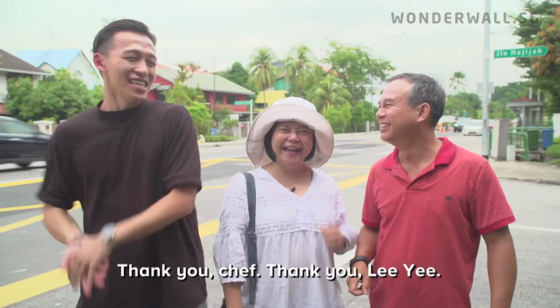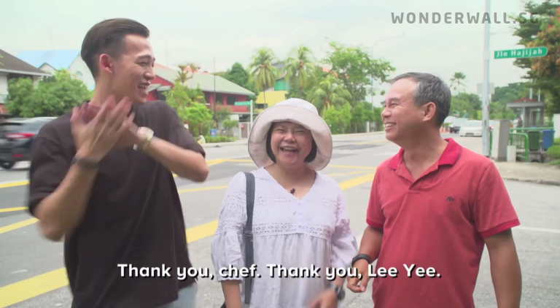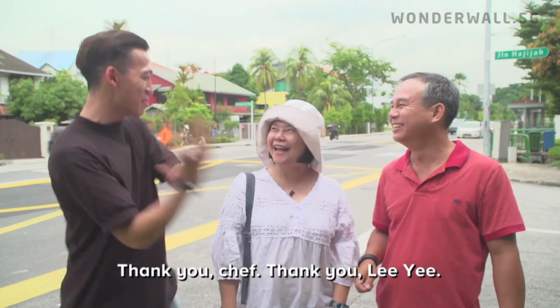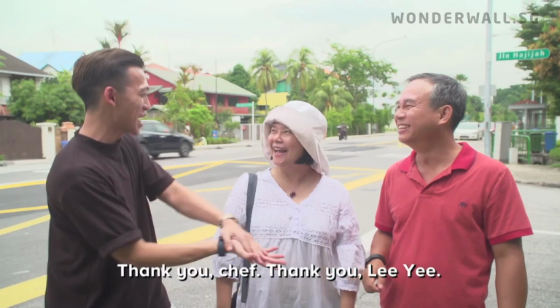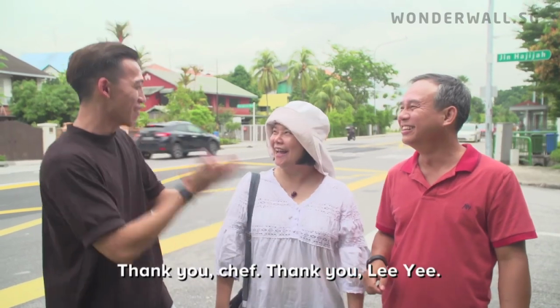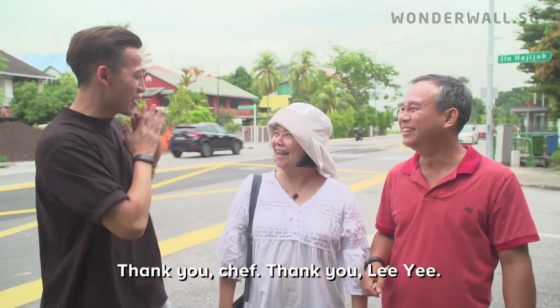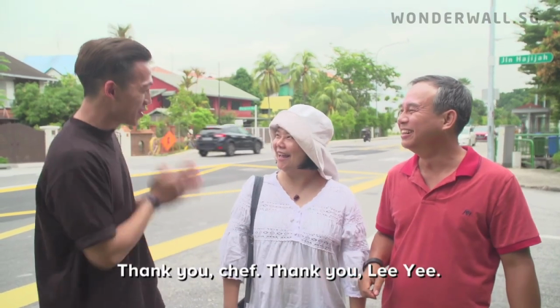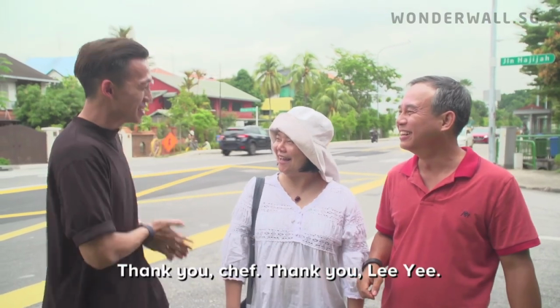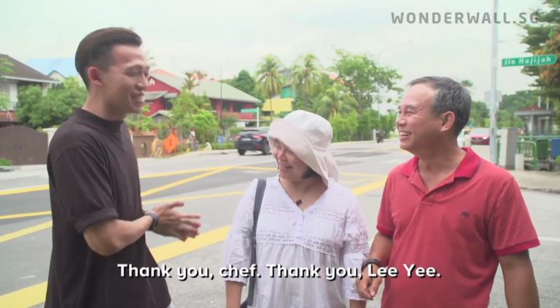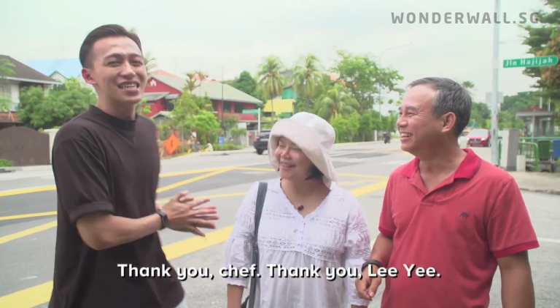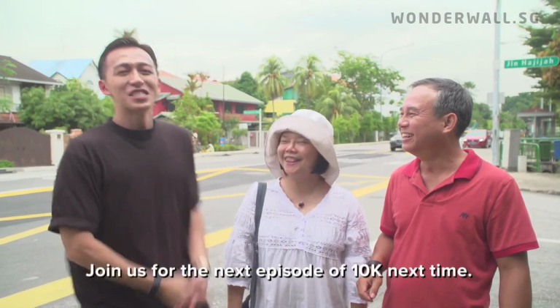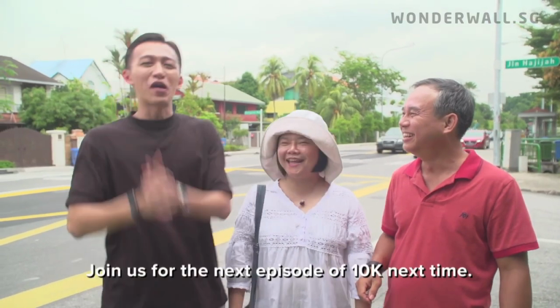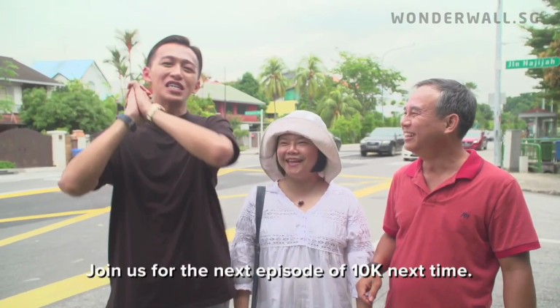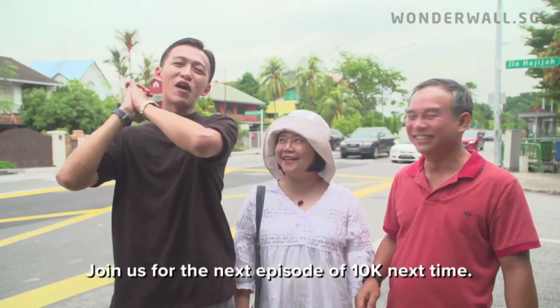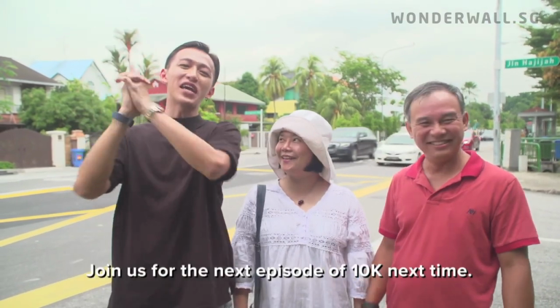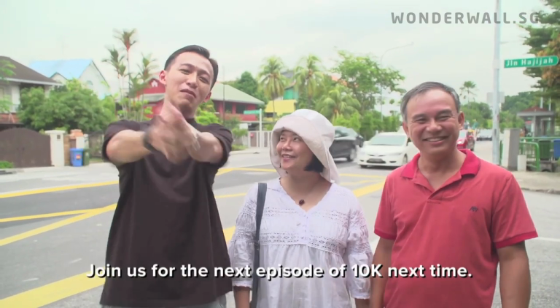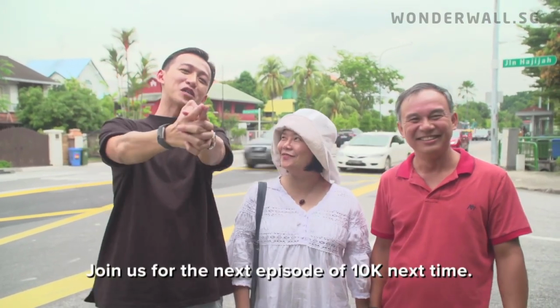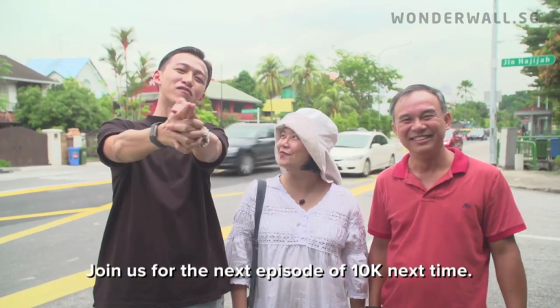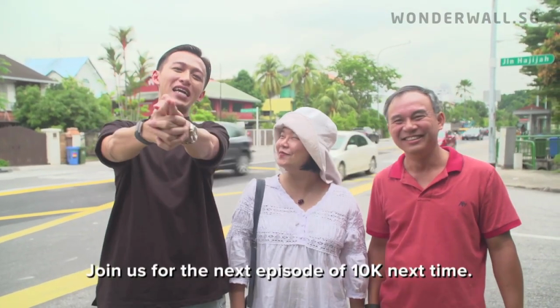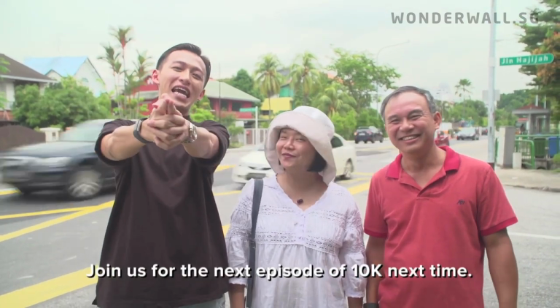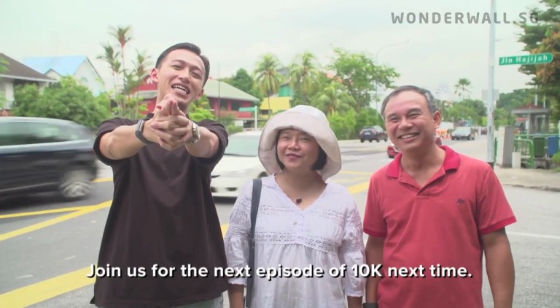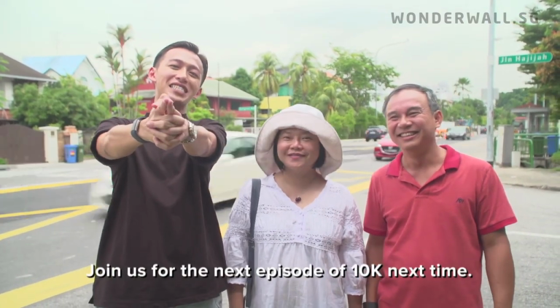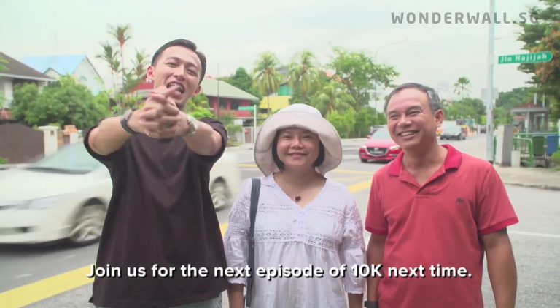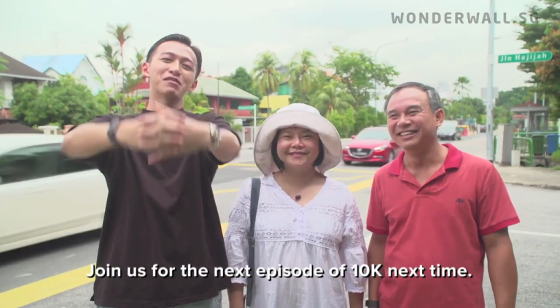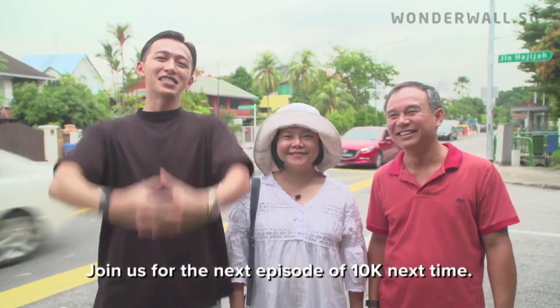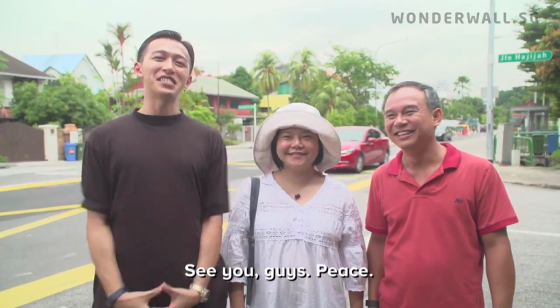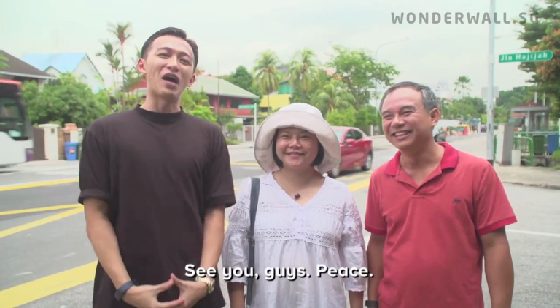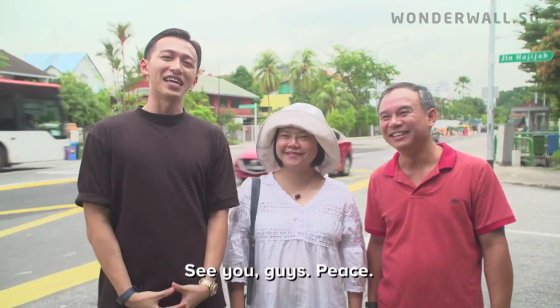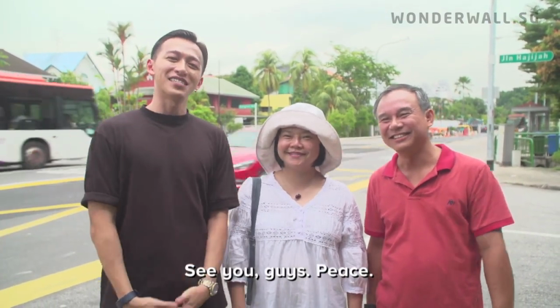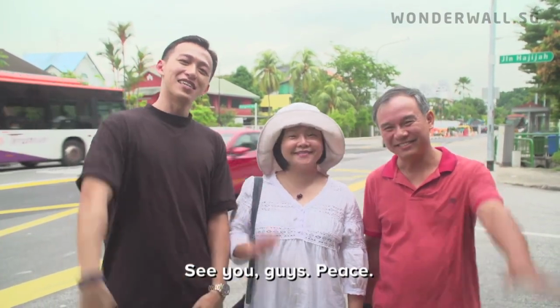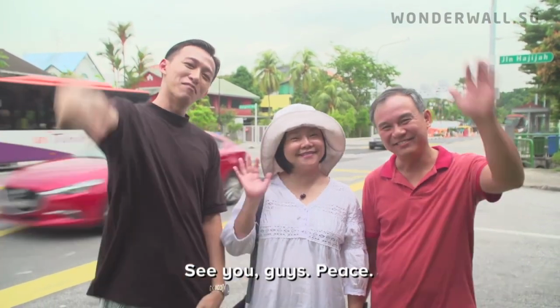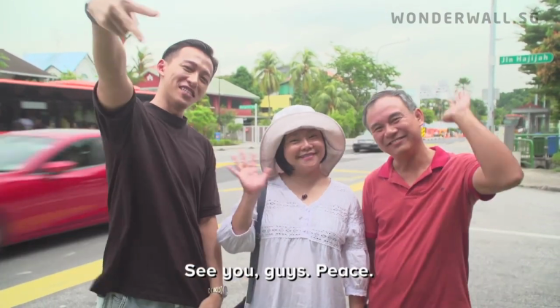Thank you Chef, thank you Lee. Join us for our next episode of 10K next time. See you guys. Peace!